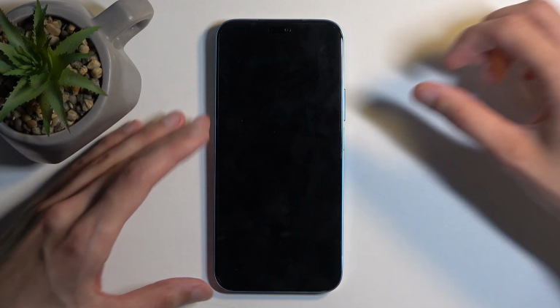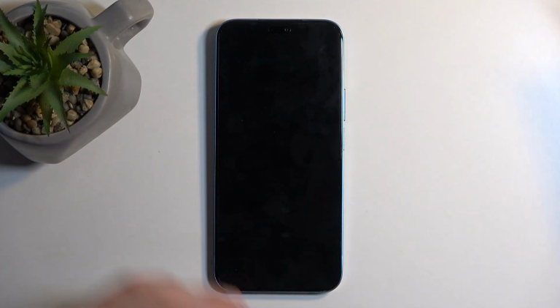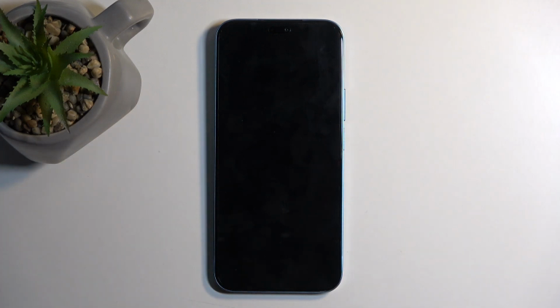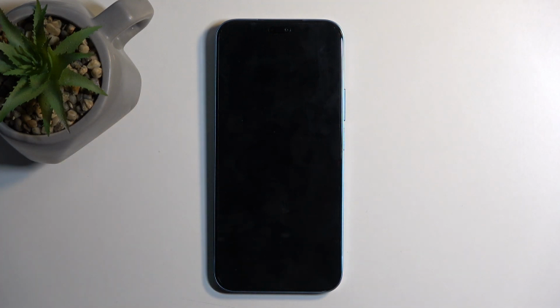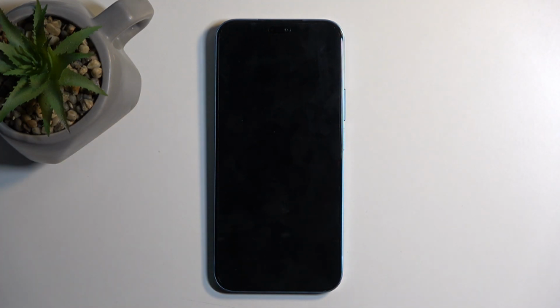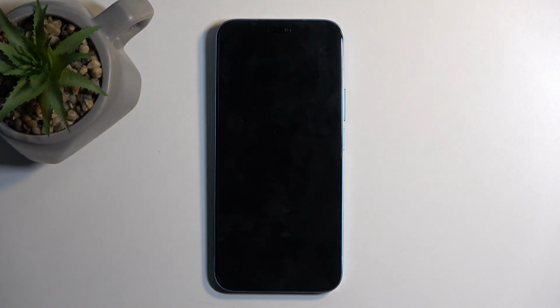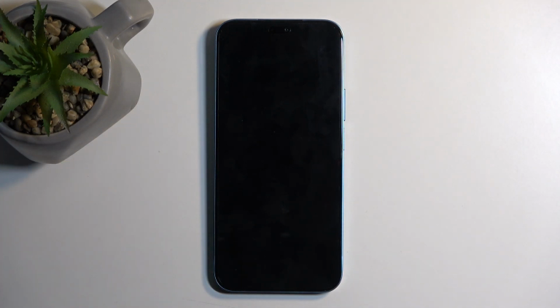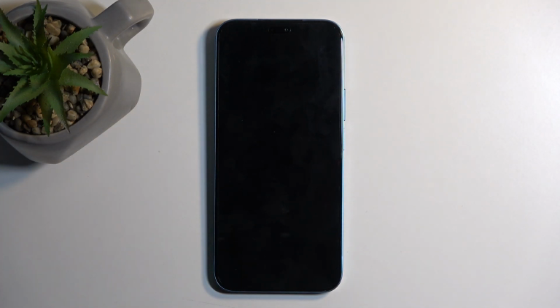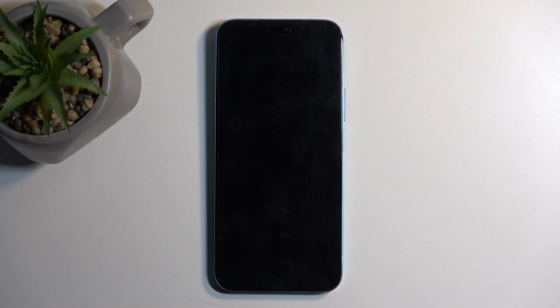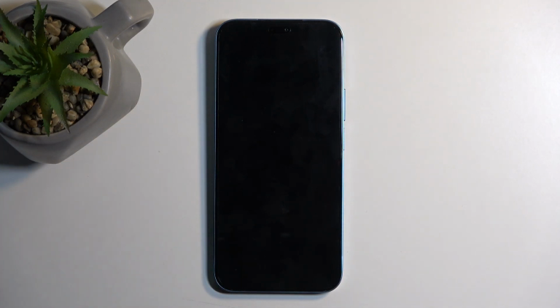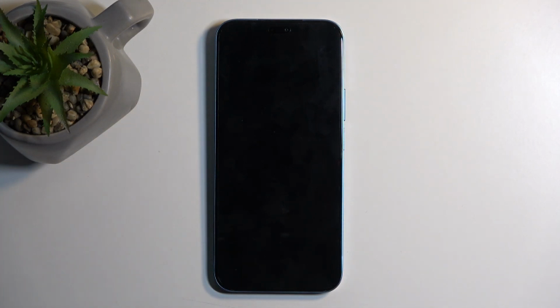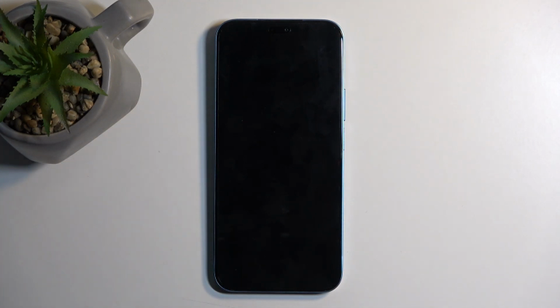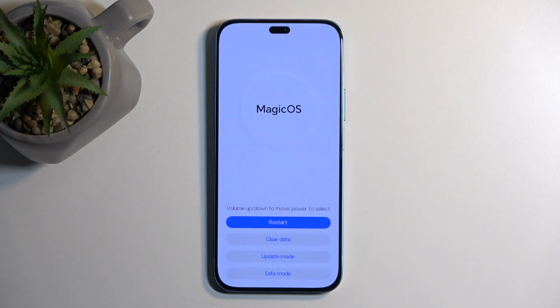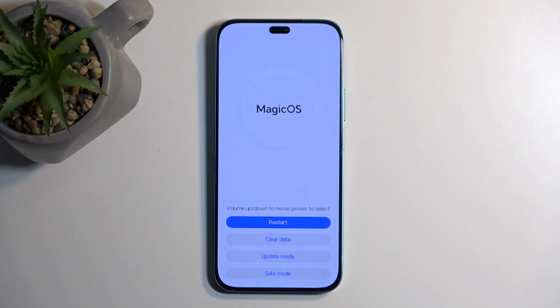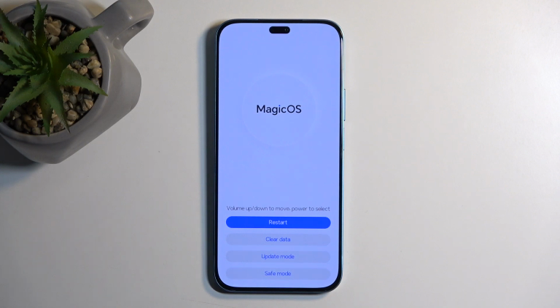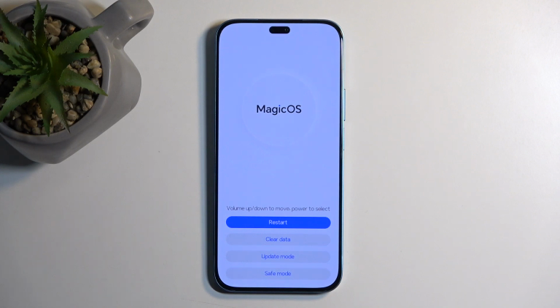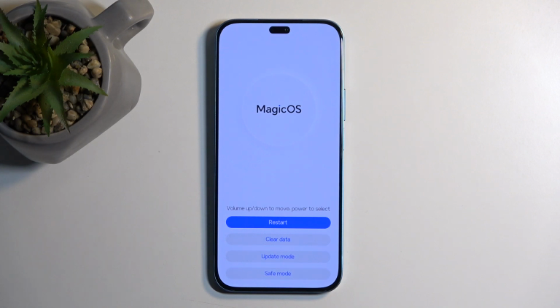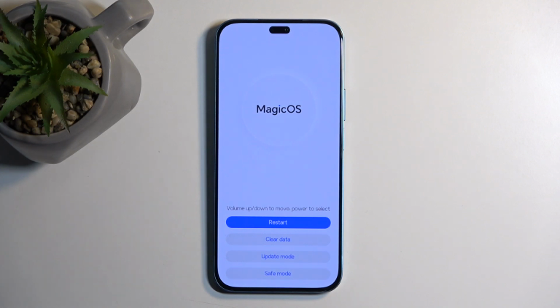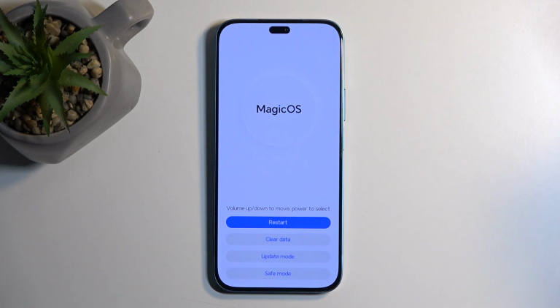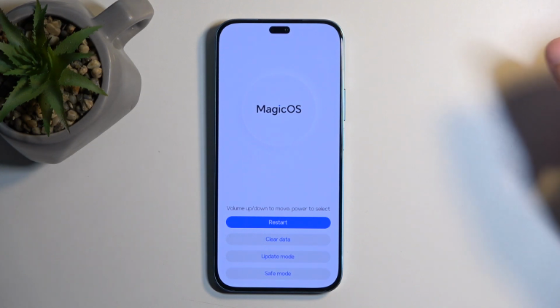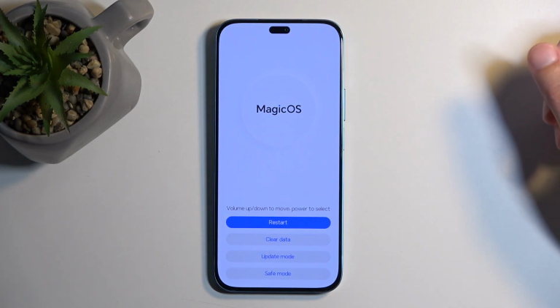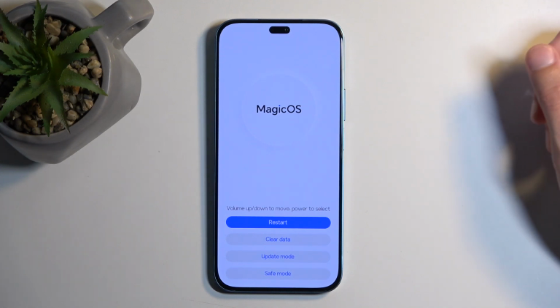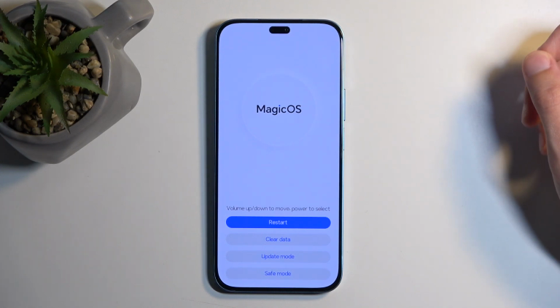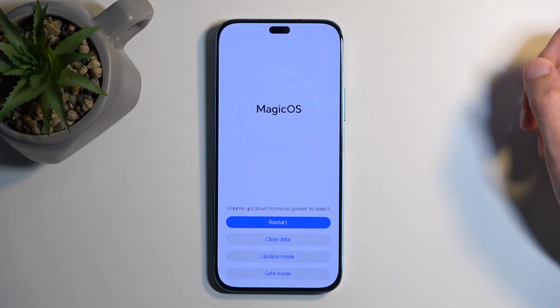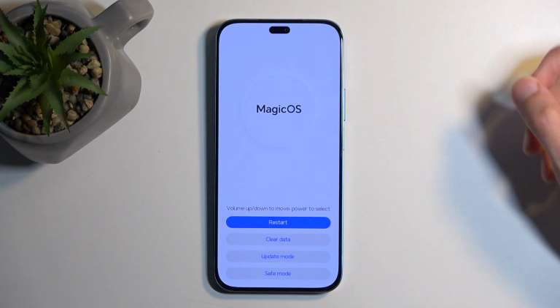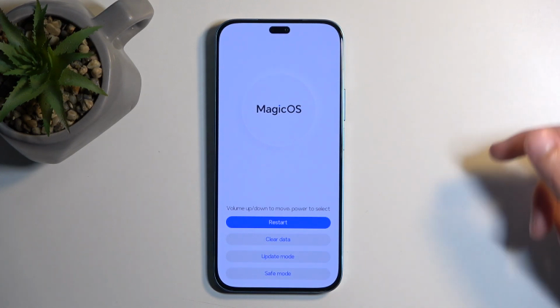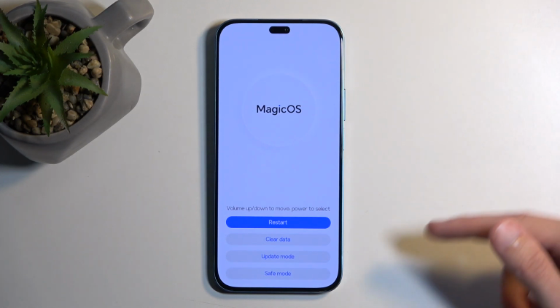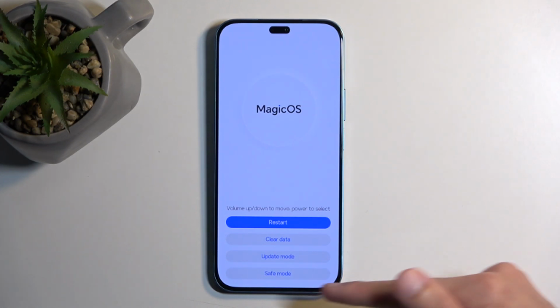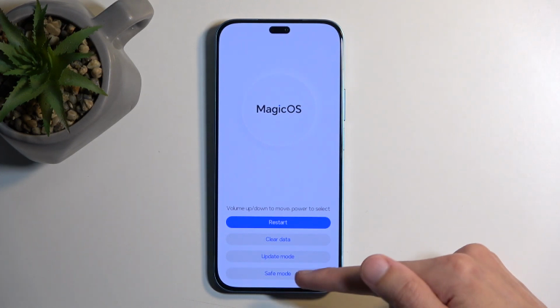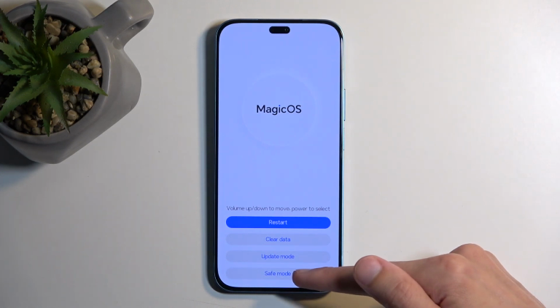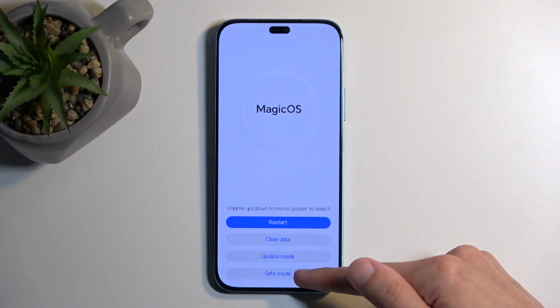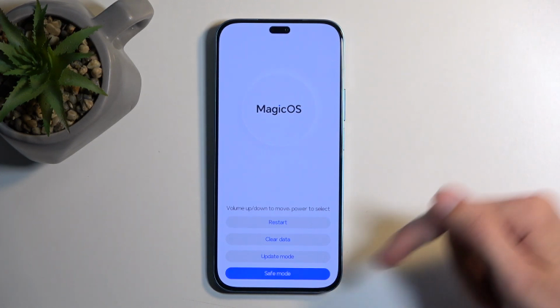There we go. And after a moment, we should have our recovery mode. From here, simply click on Safe Mode.